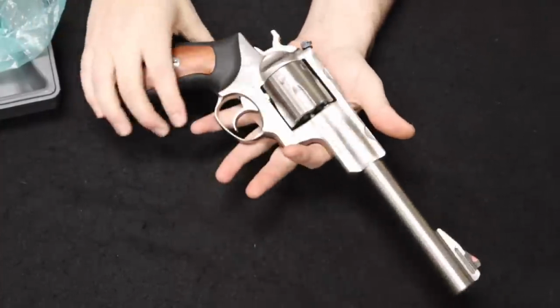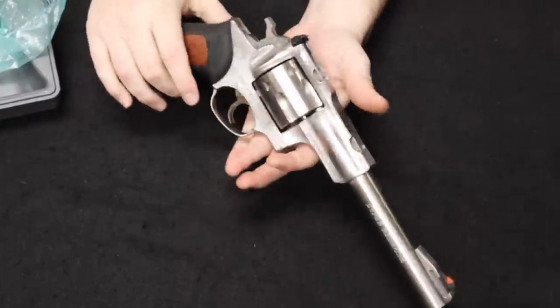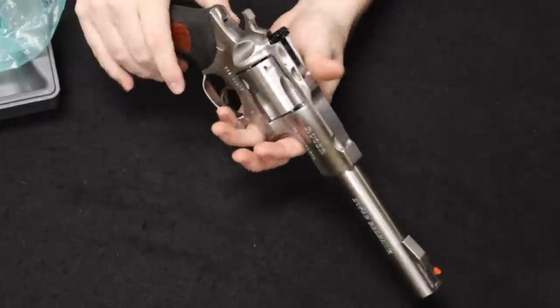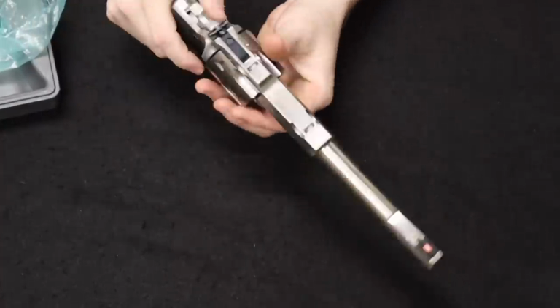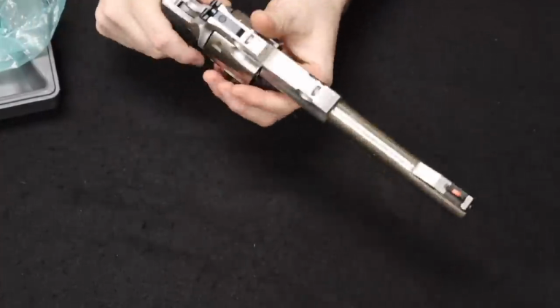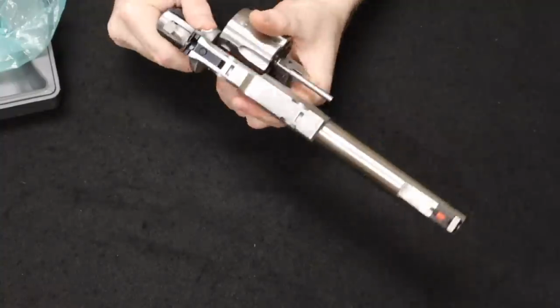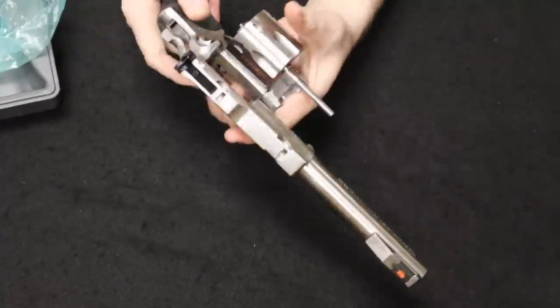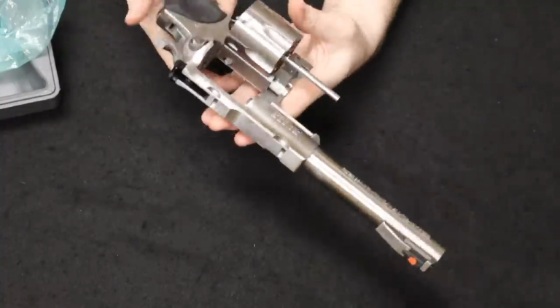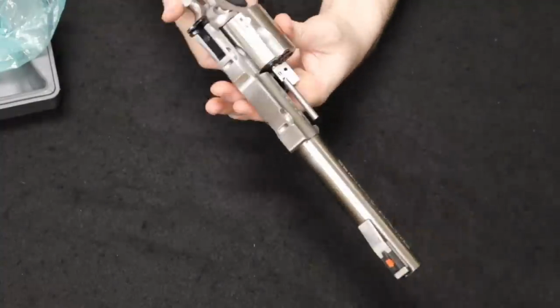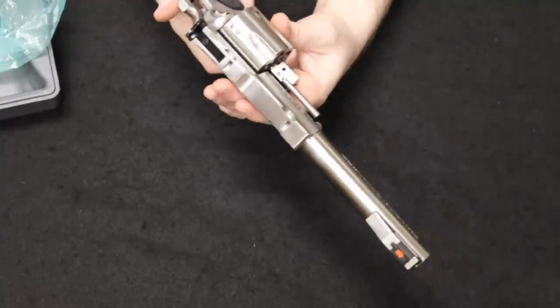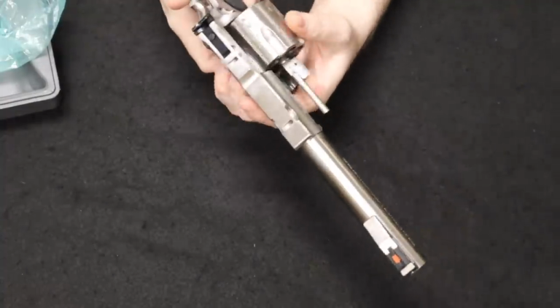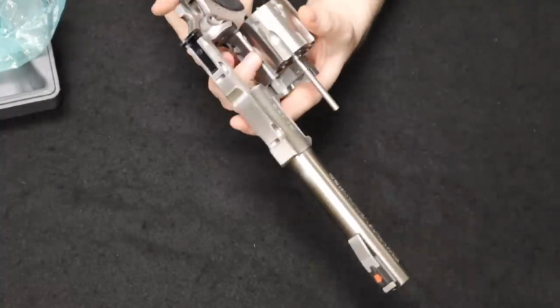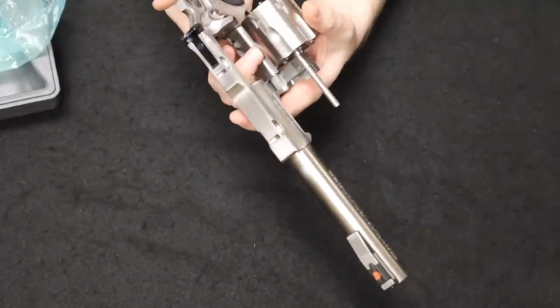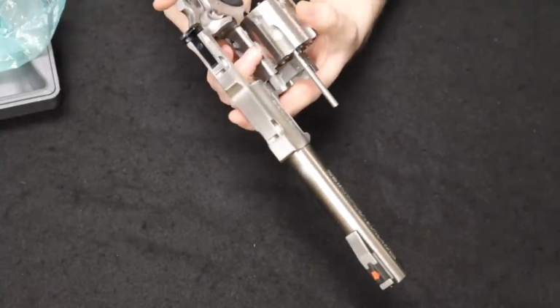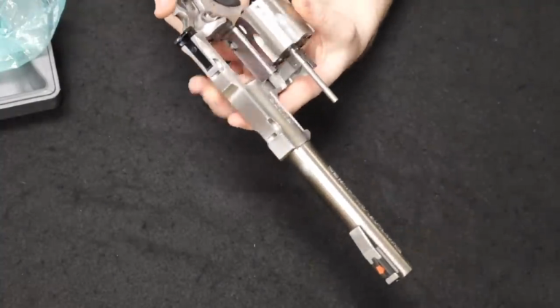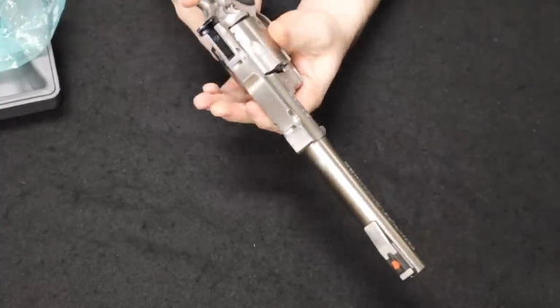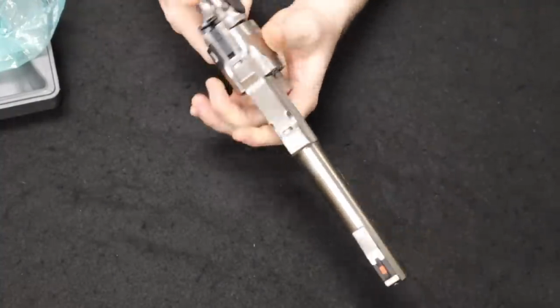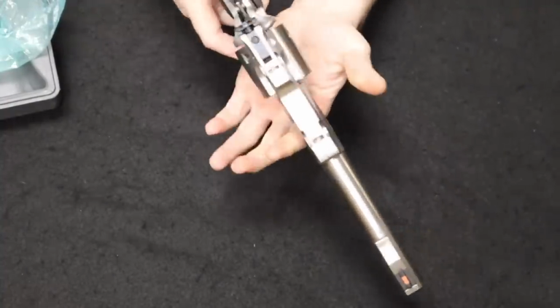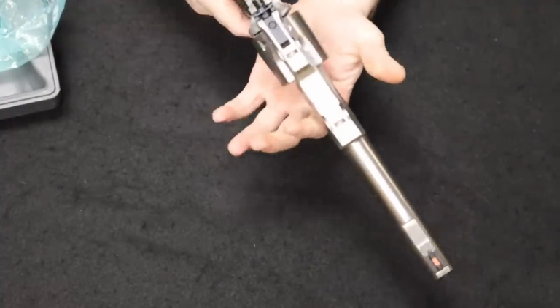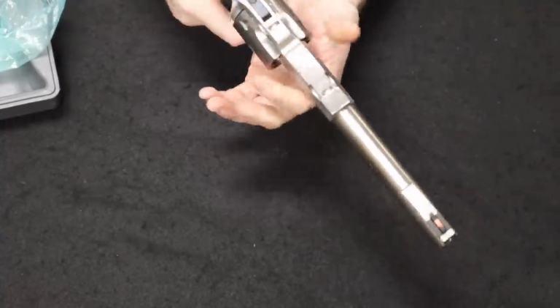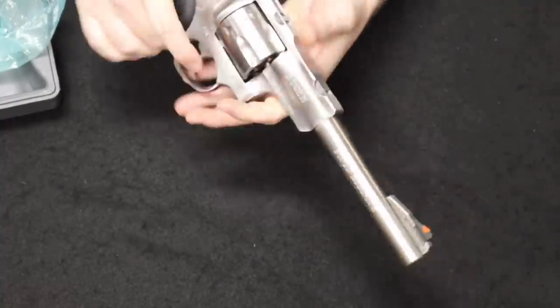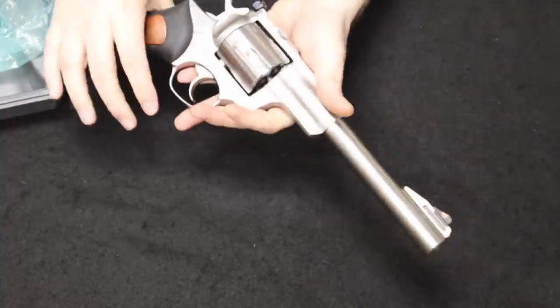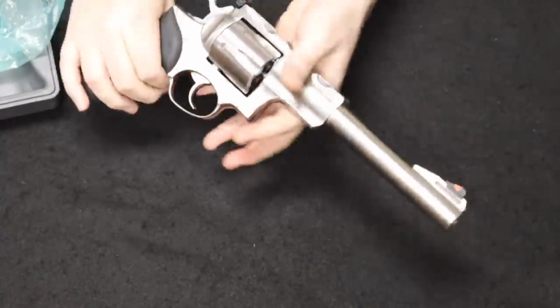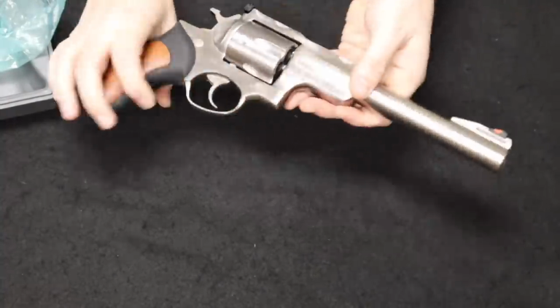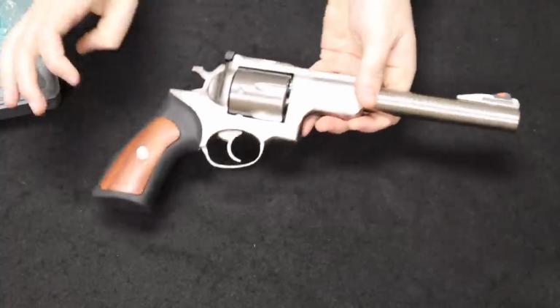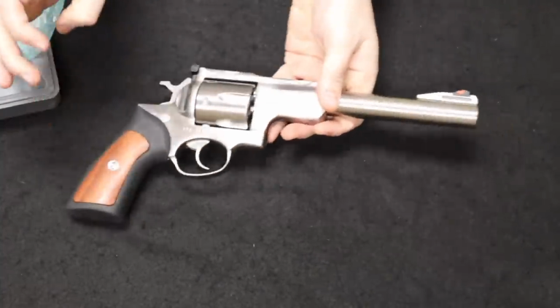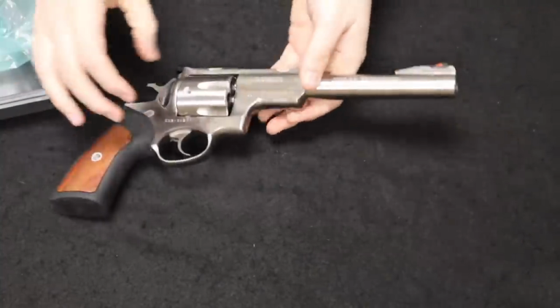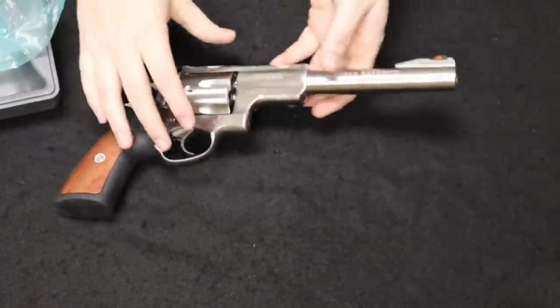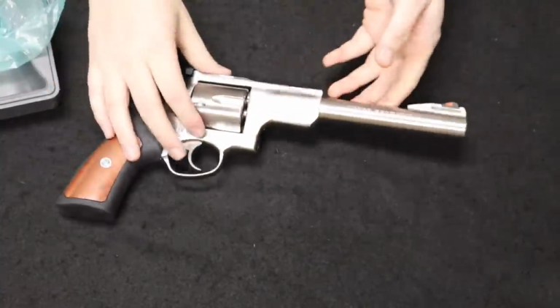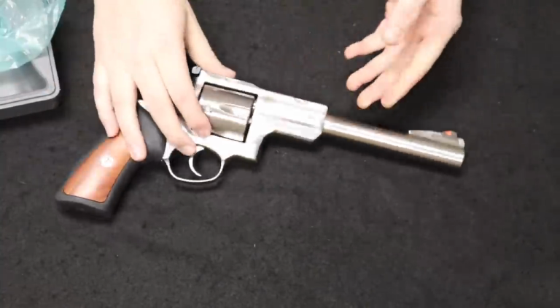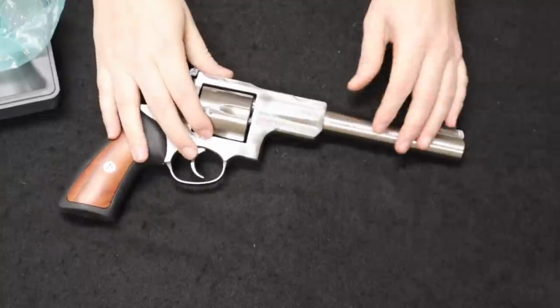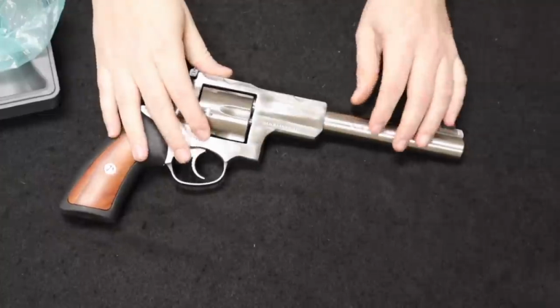Just really cool overall. Double single action, six round cylinder. There it is — a Ruger Super Red Hawk.